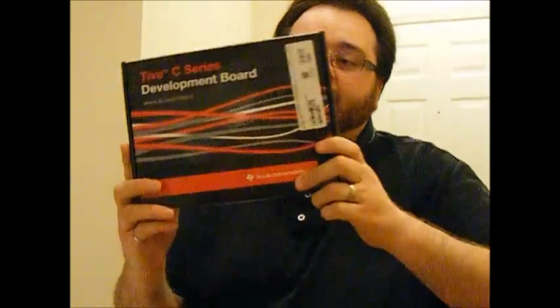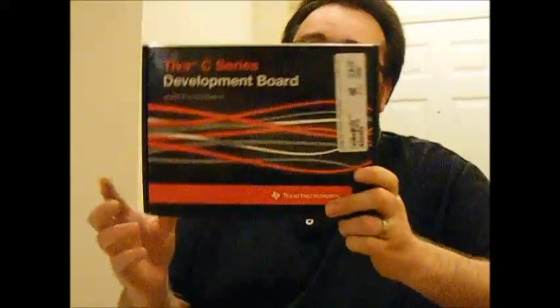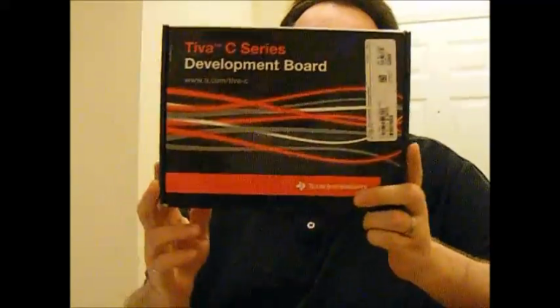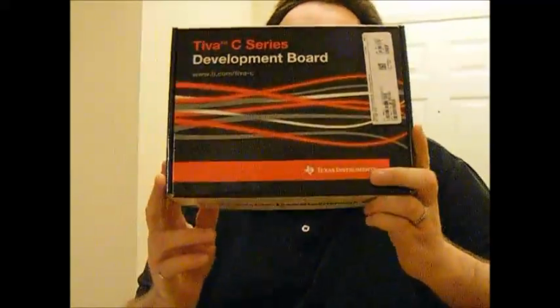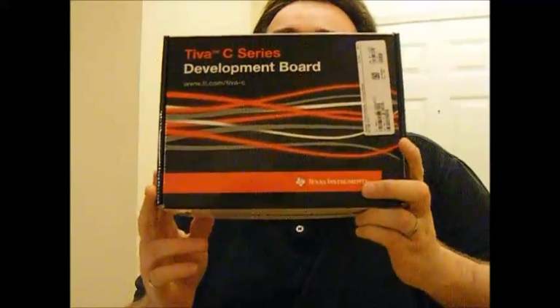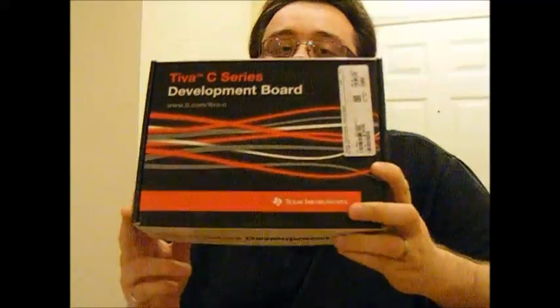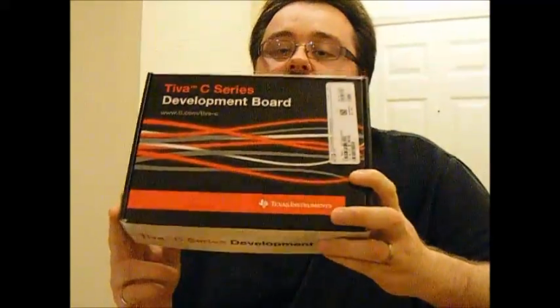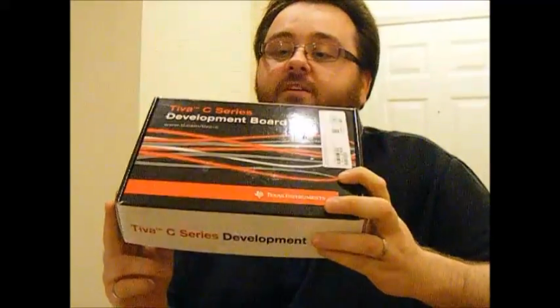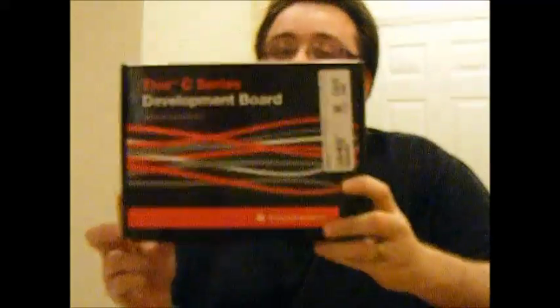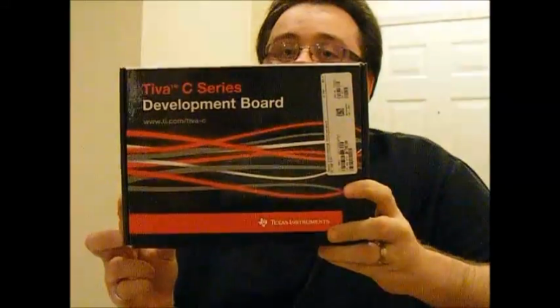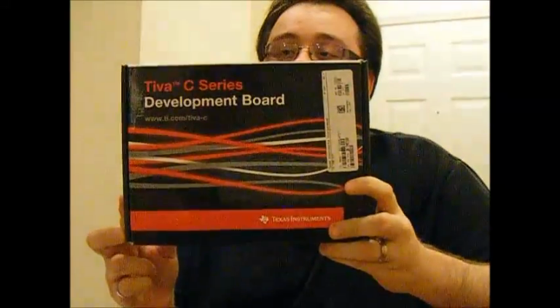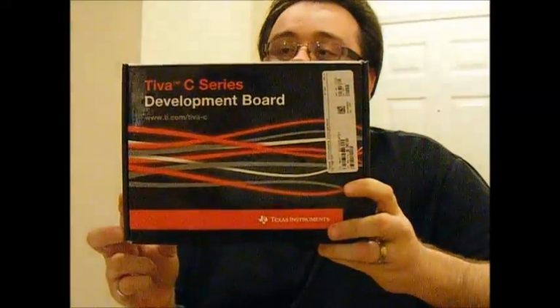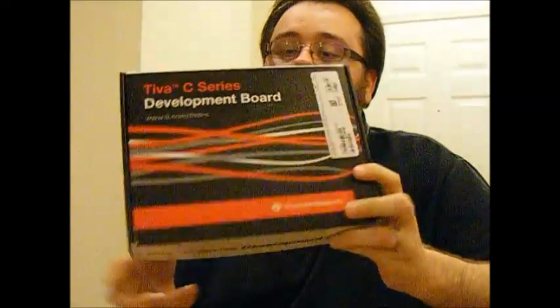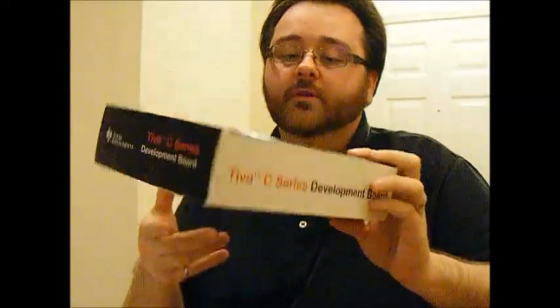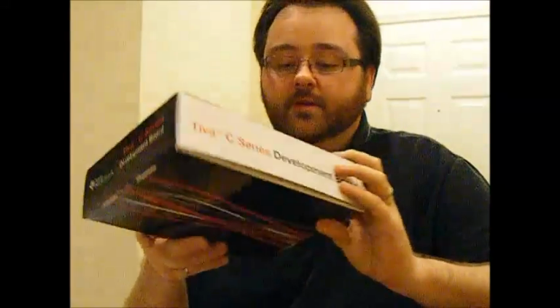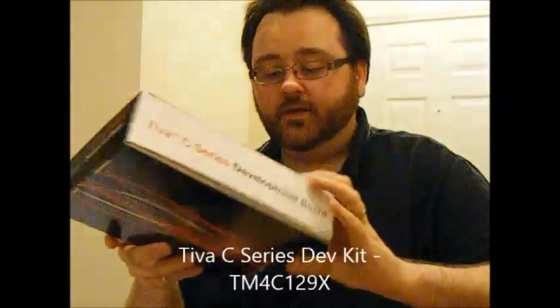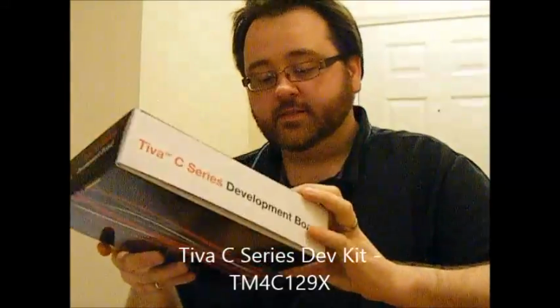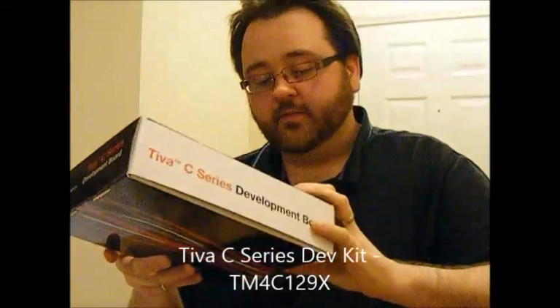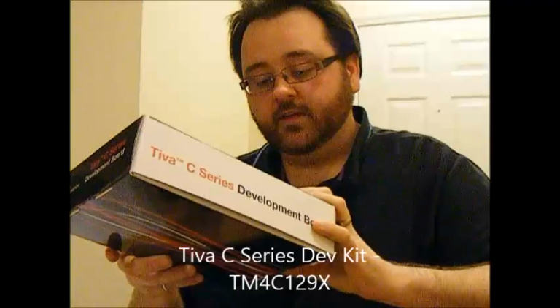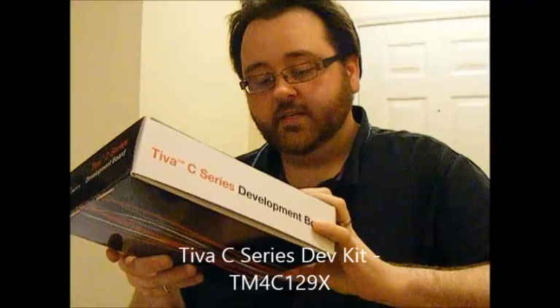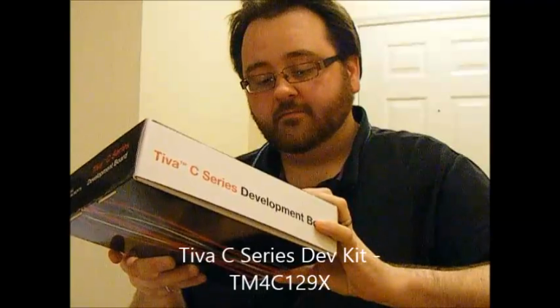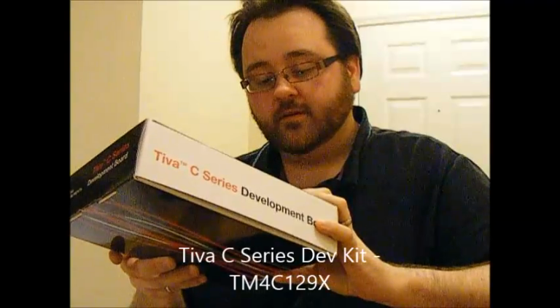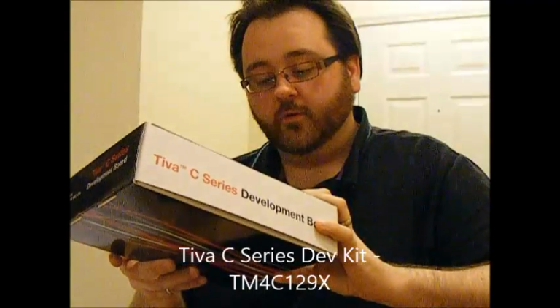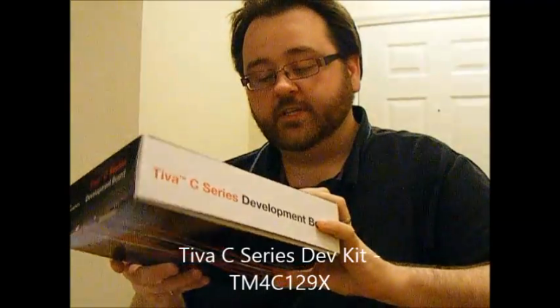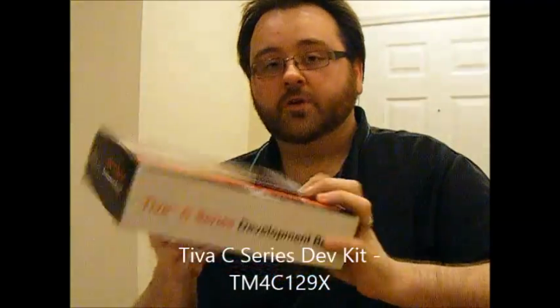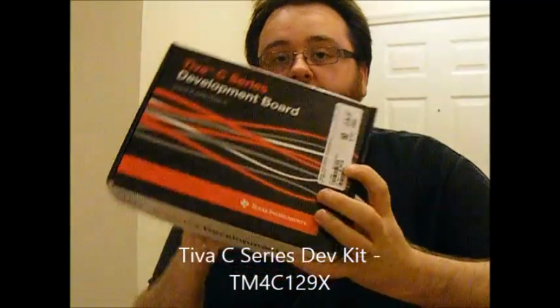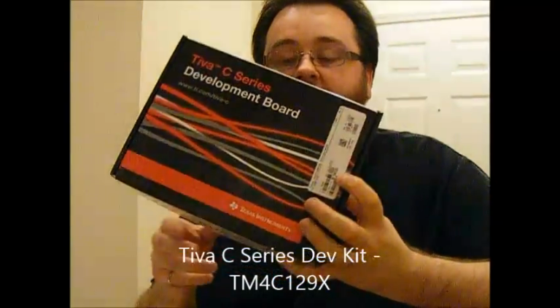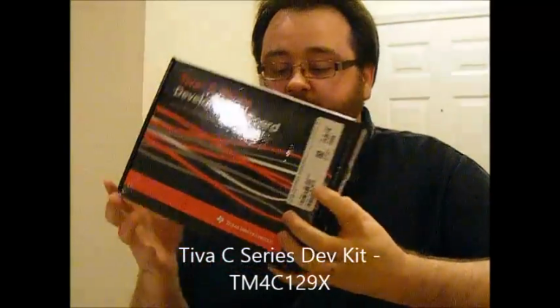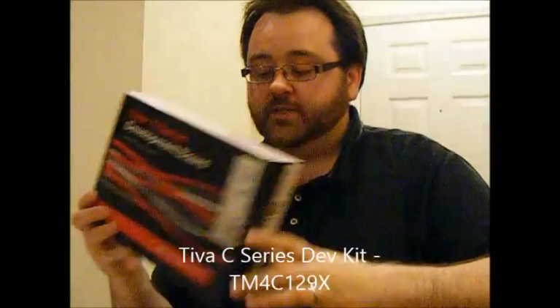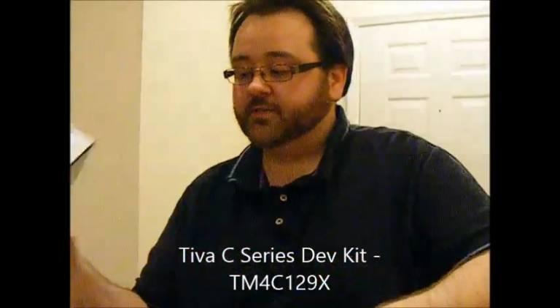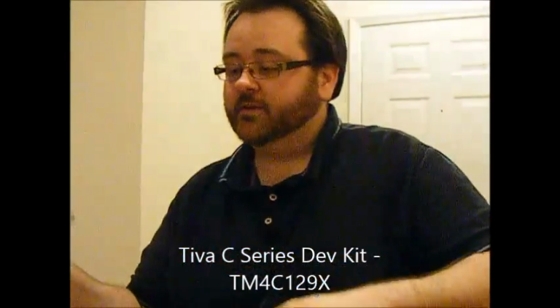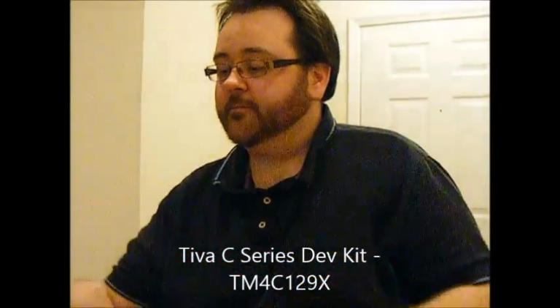Hi, this is a product review for the Tiva C series development board. It's got the TM4C129X processor on there.